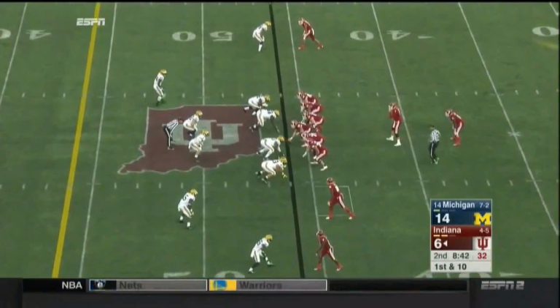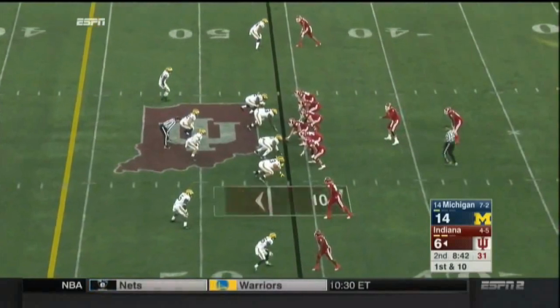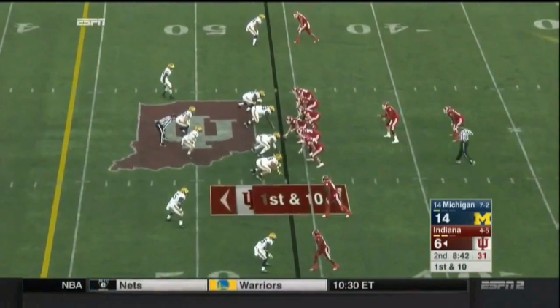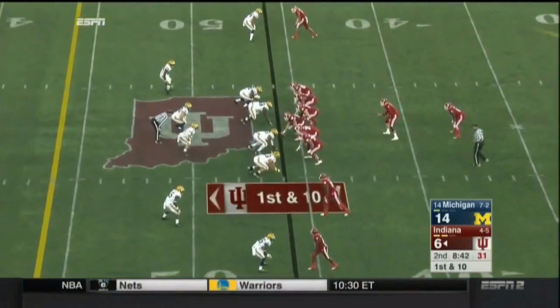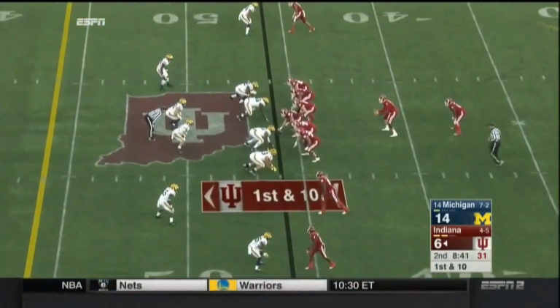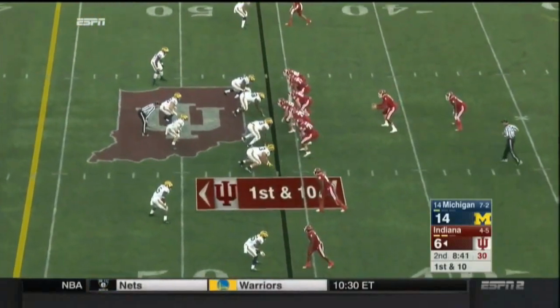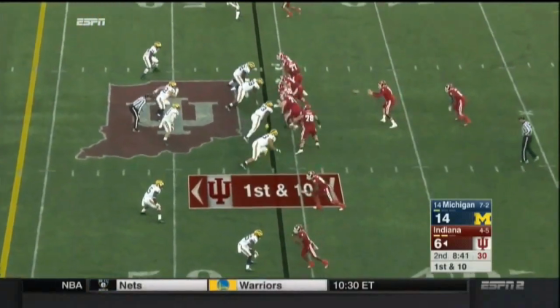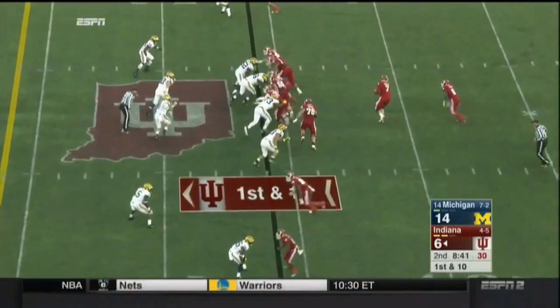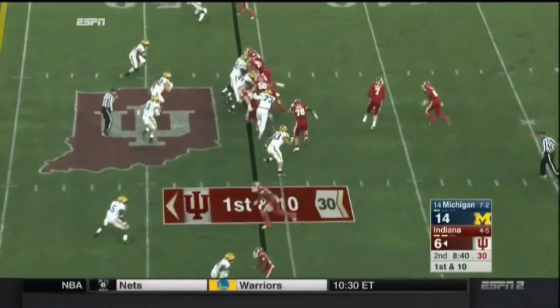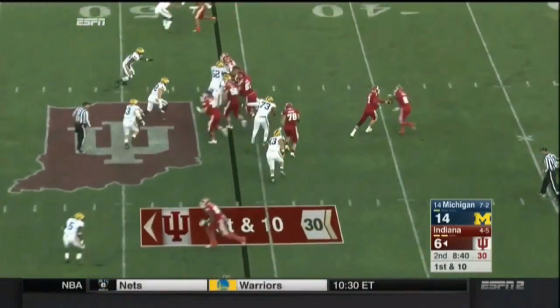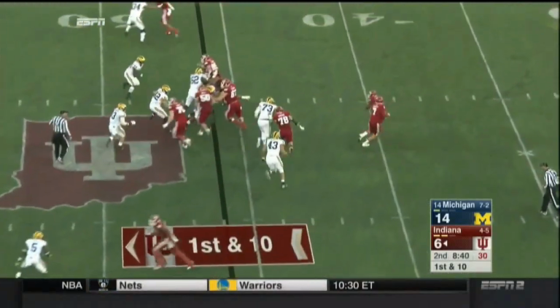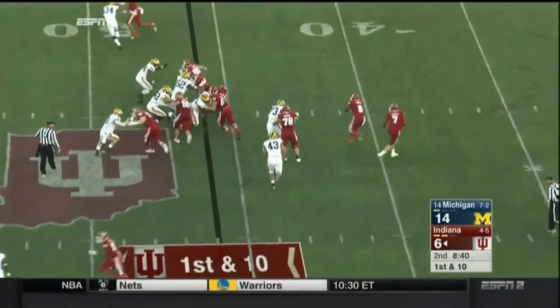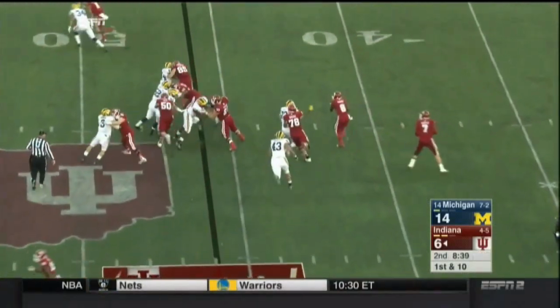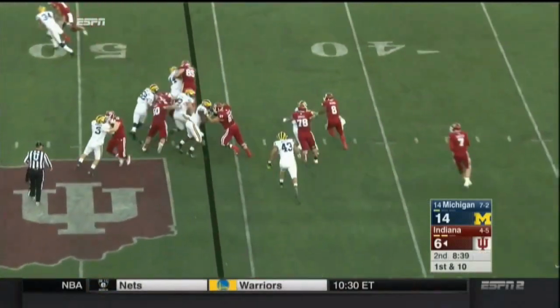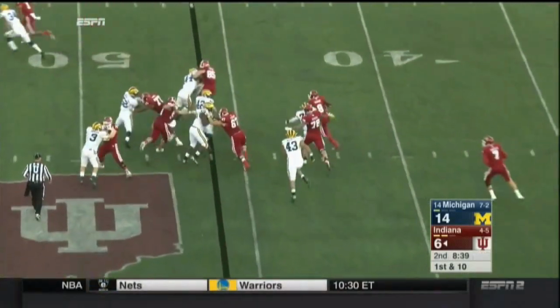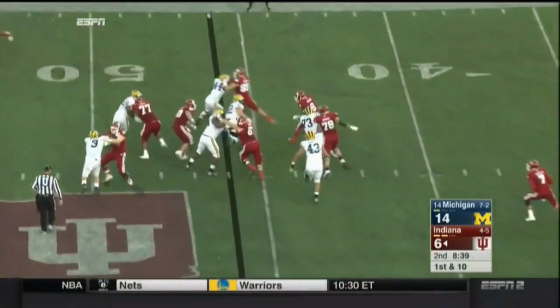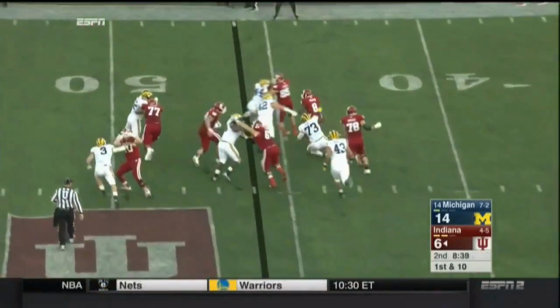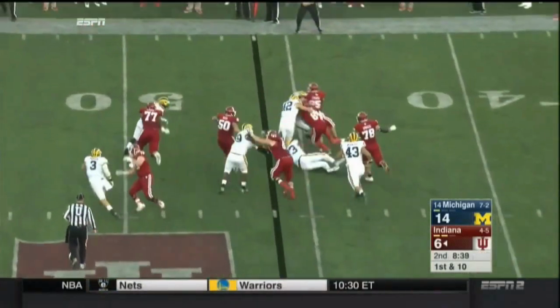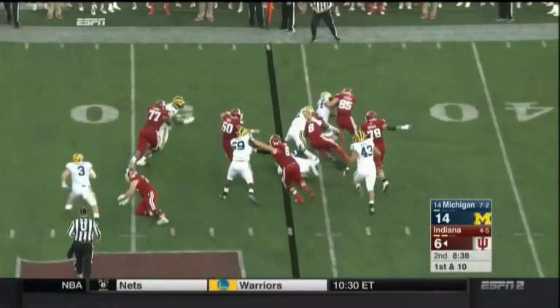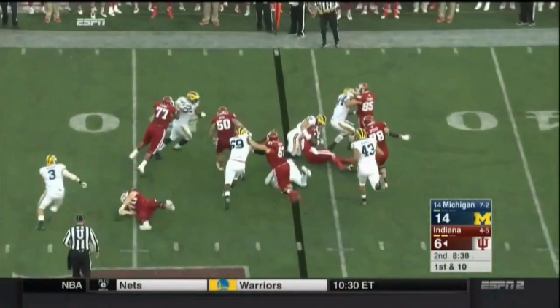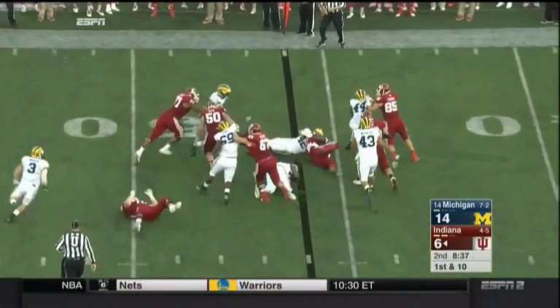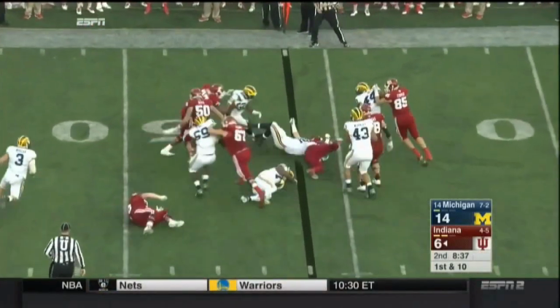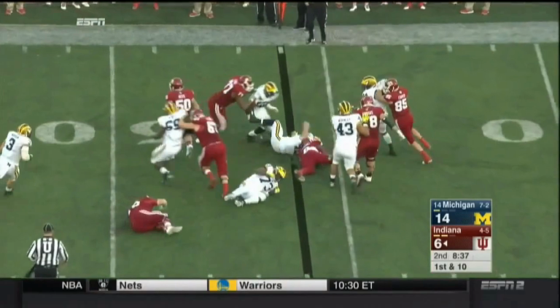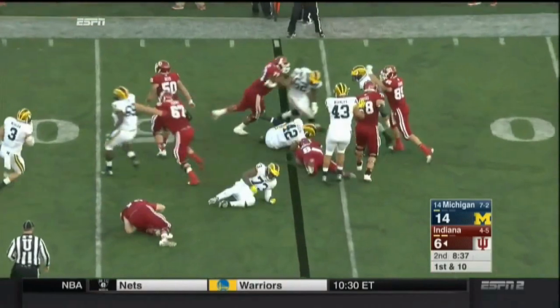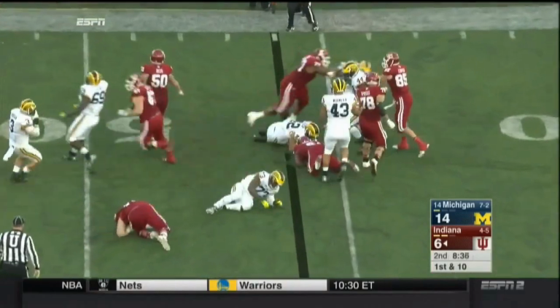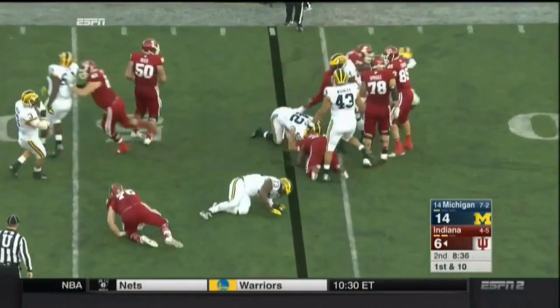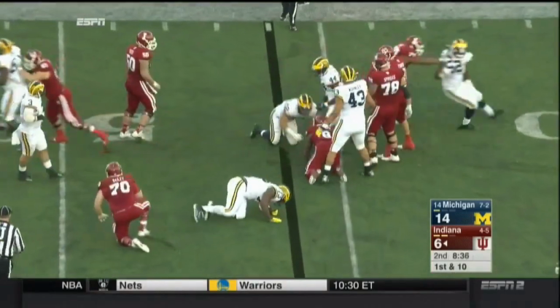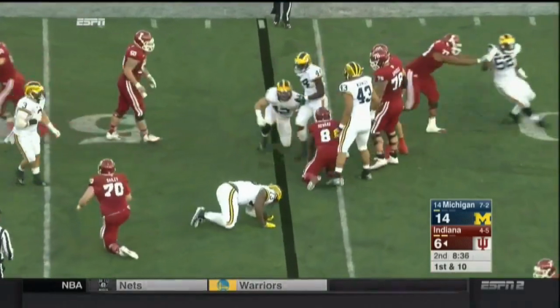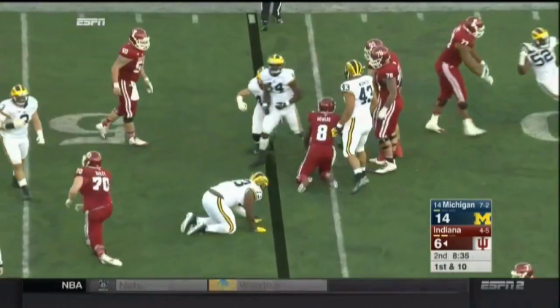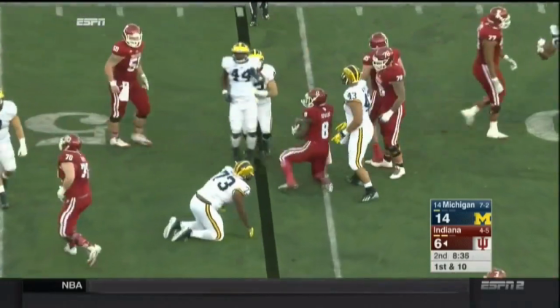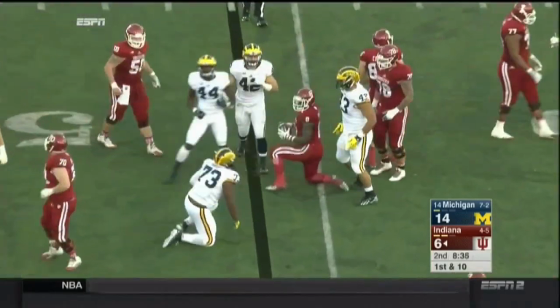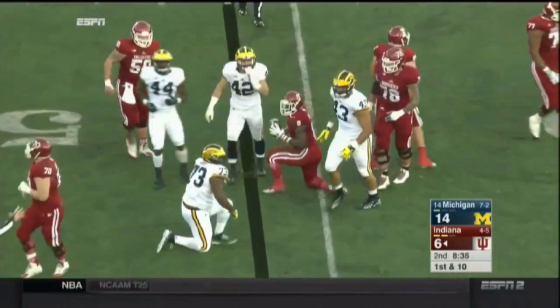What those emotions are like — and all our thoughts and prayers to everyone in Paris as we will continue to hope for the best.